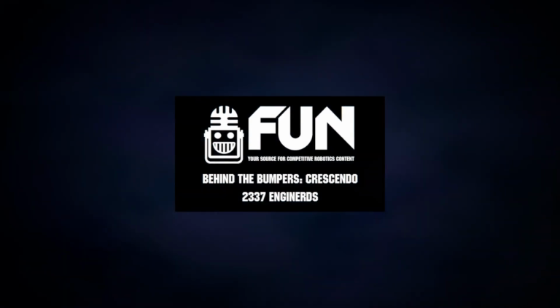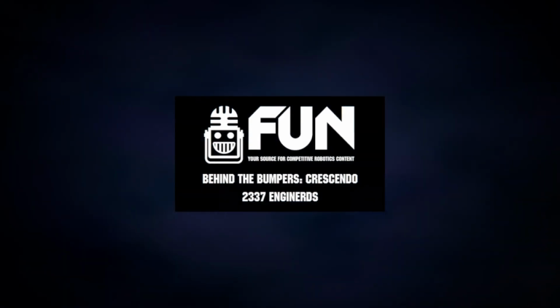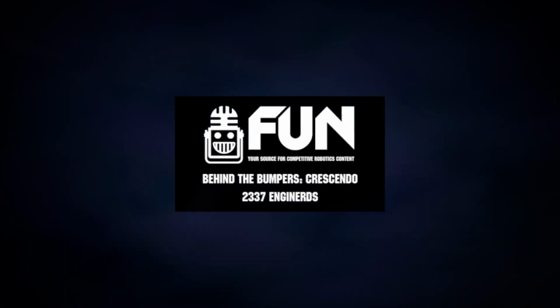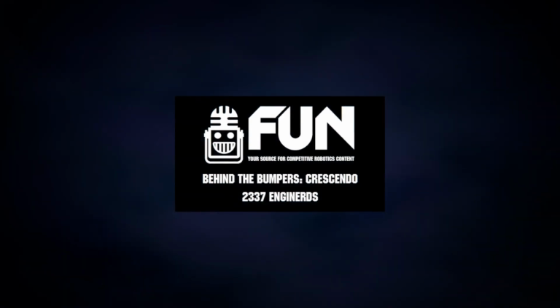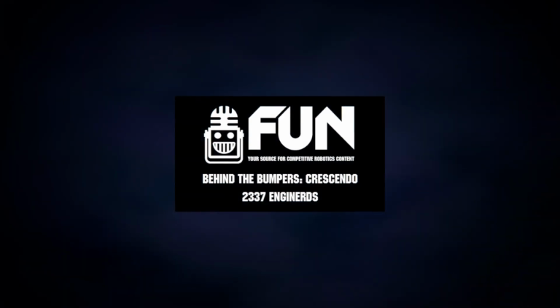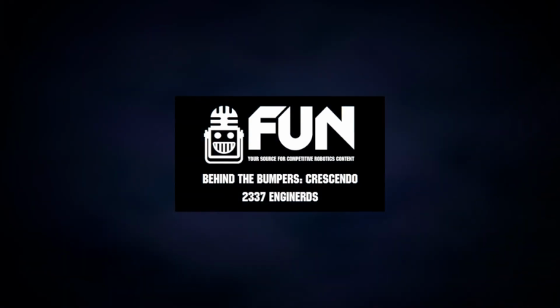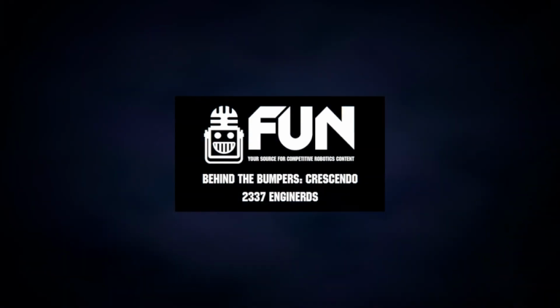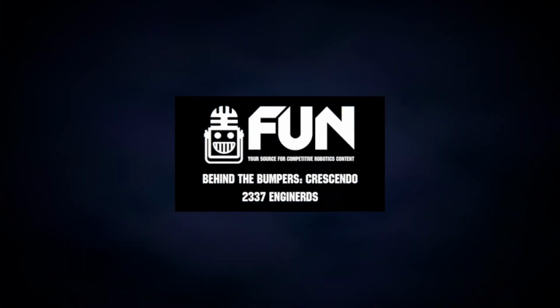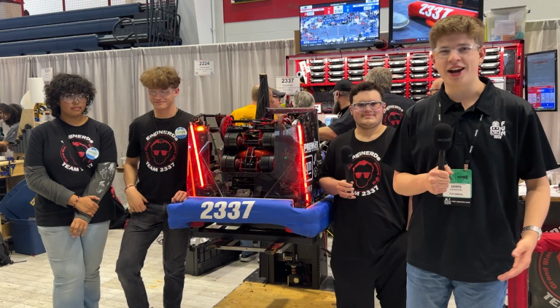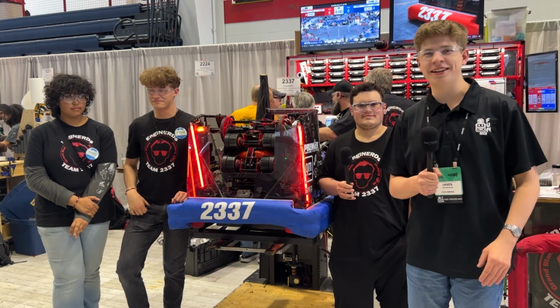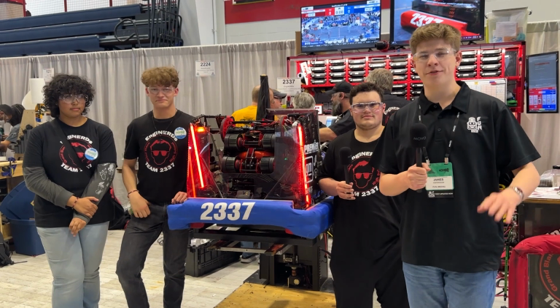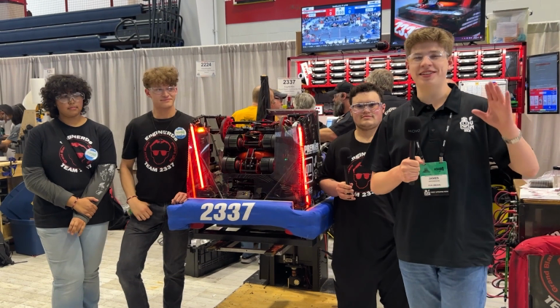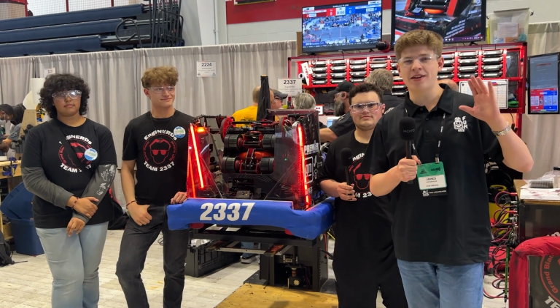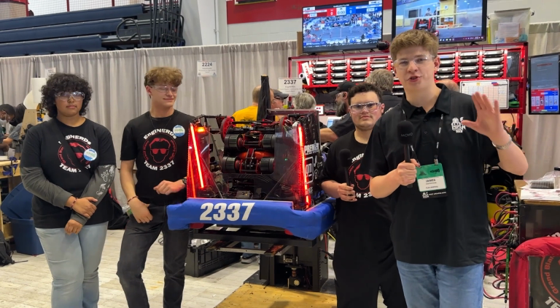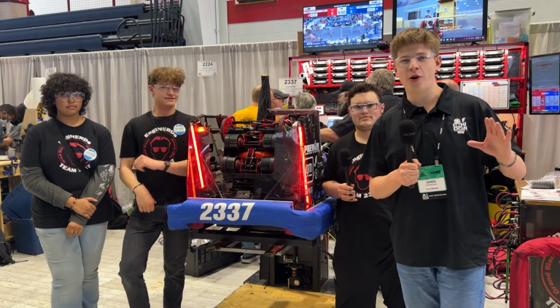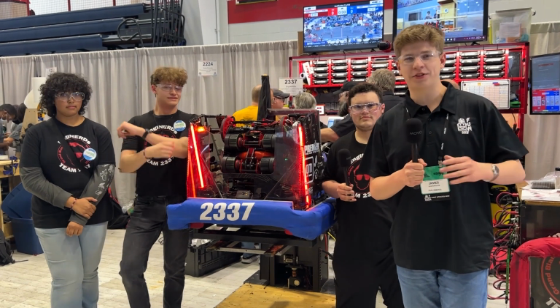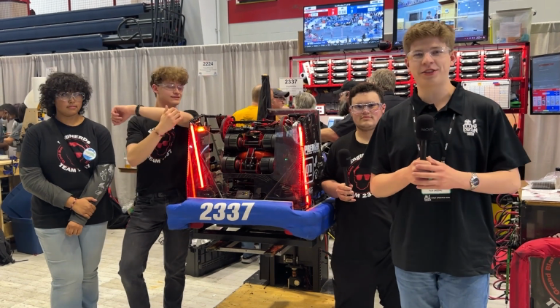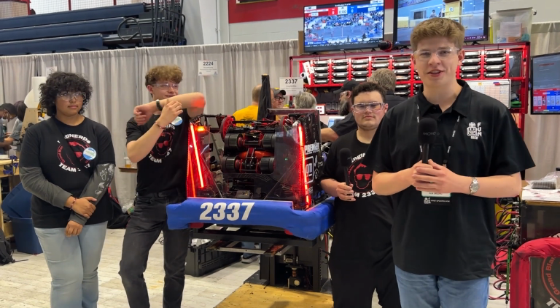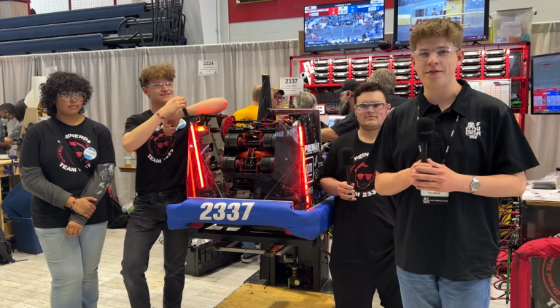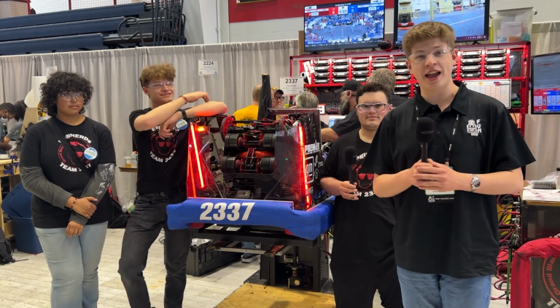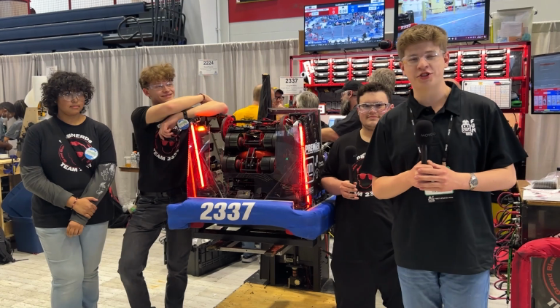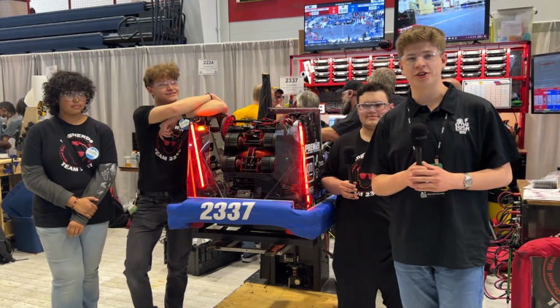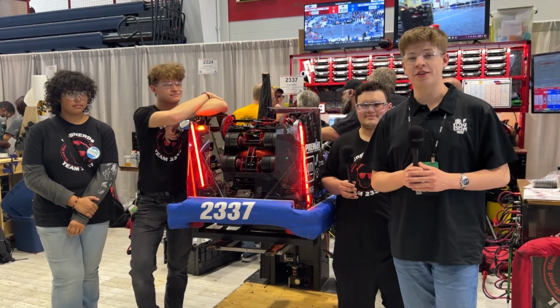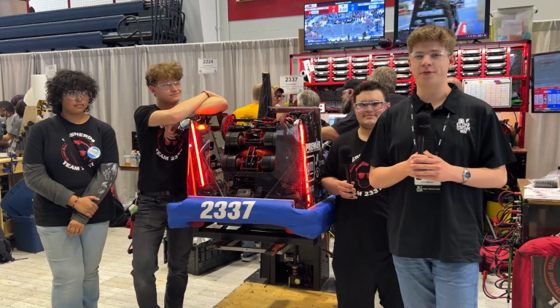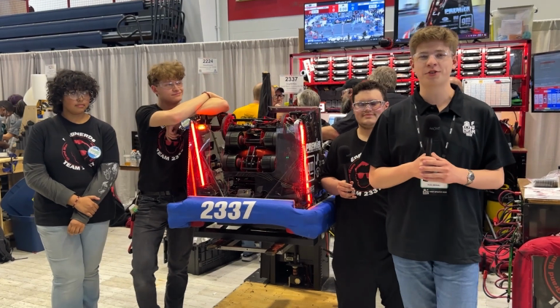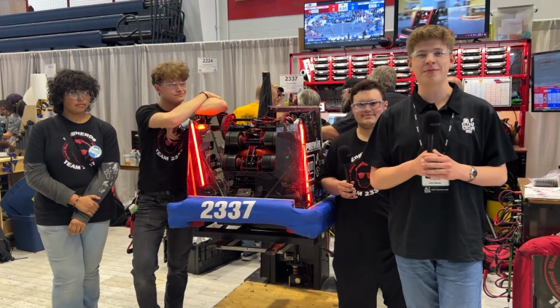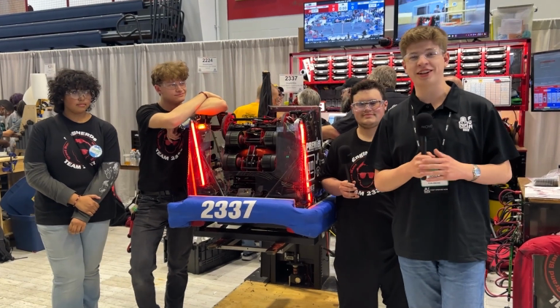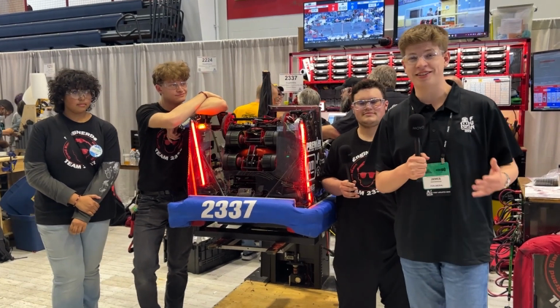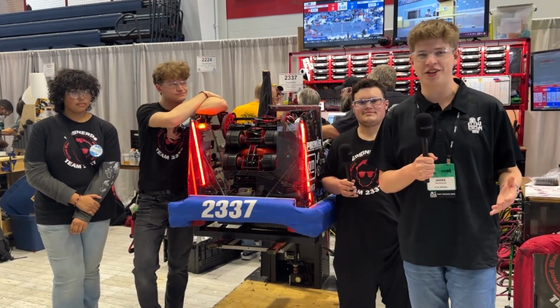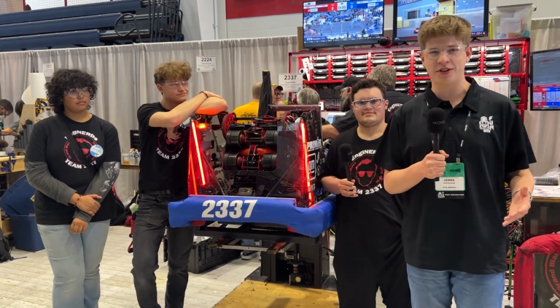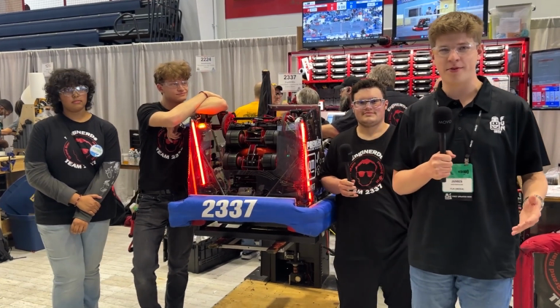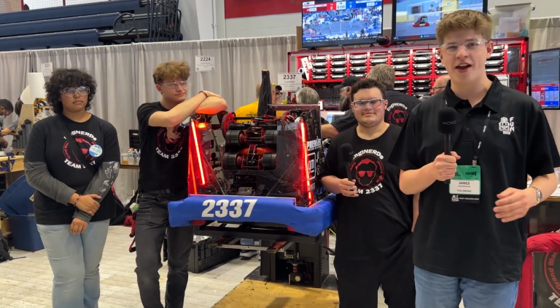Hello Fun Nation! My name is James, checking in with team number 2337, the Engineerds, here at the first Michigan State Championship event.